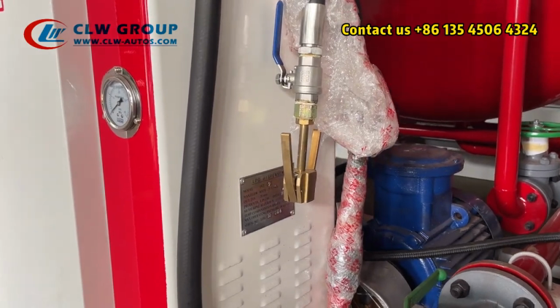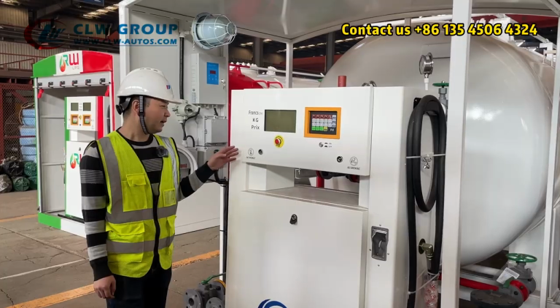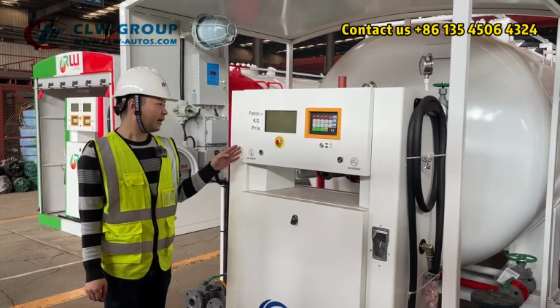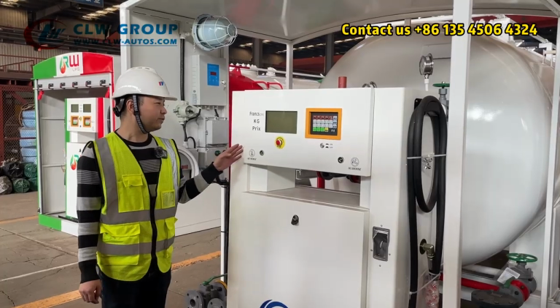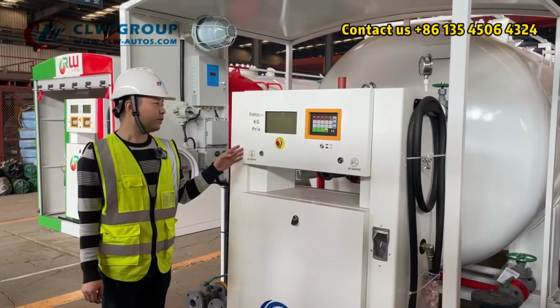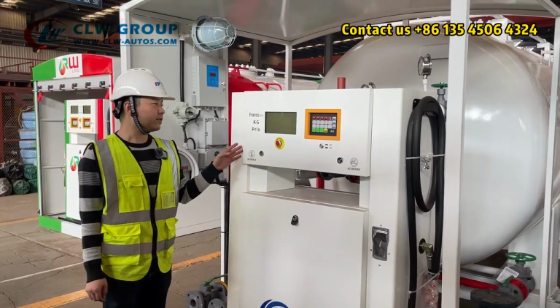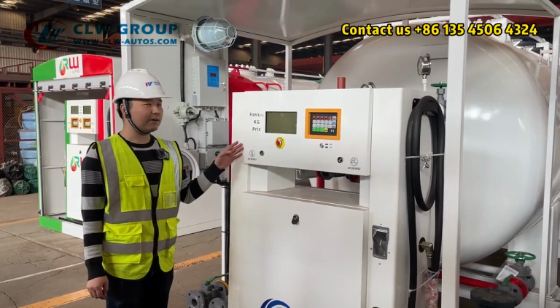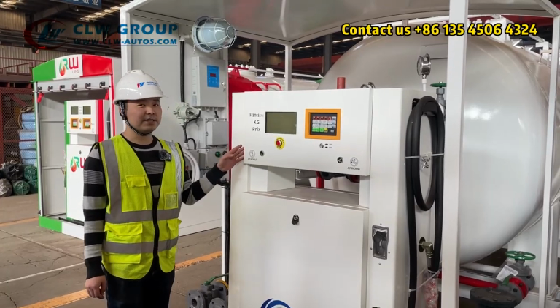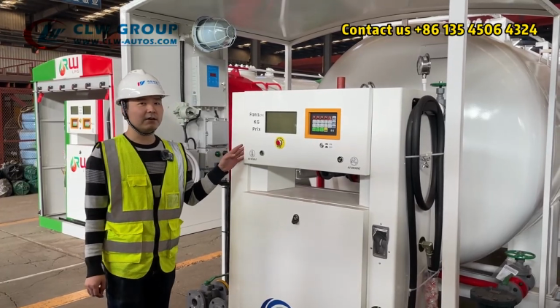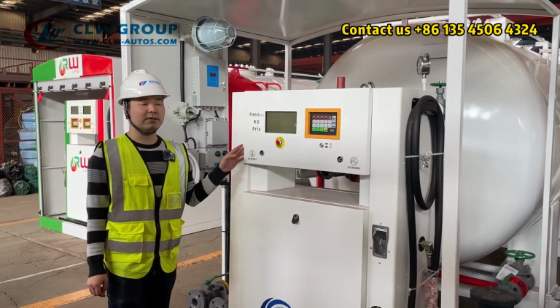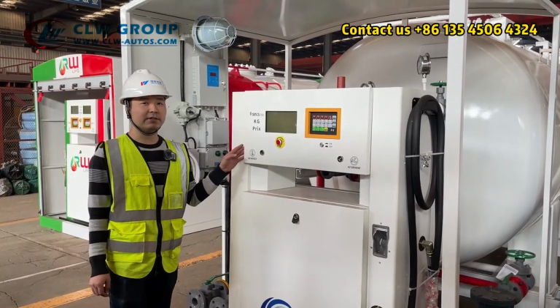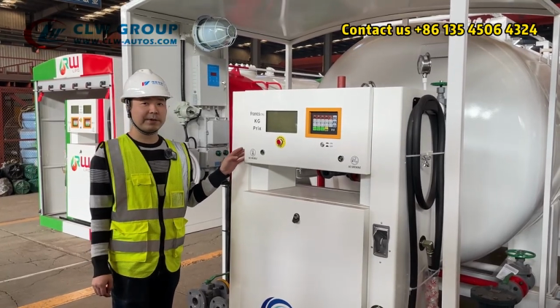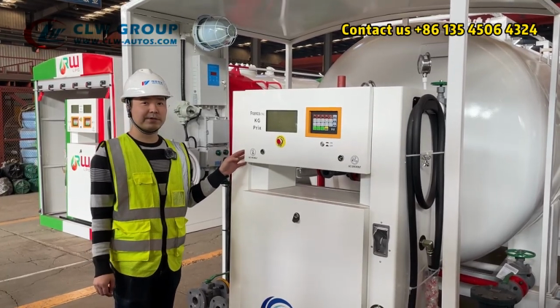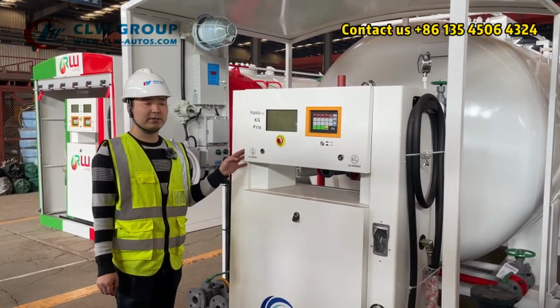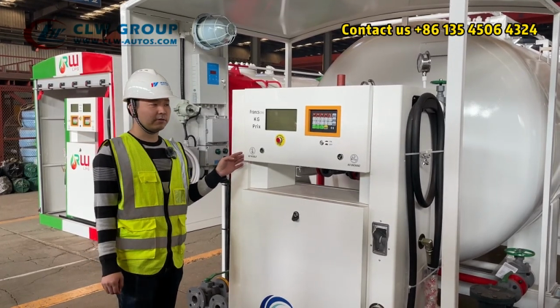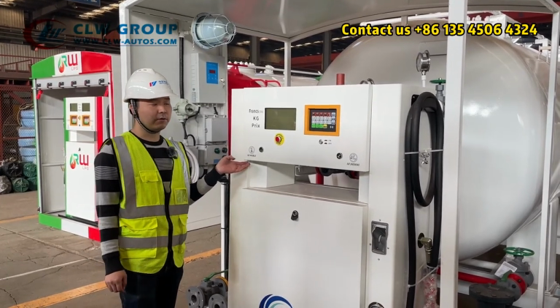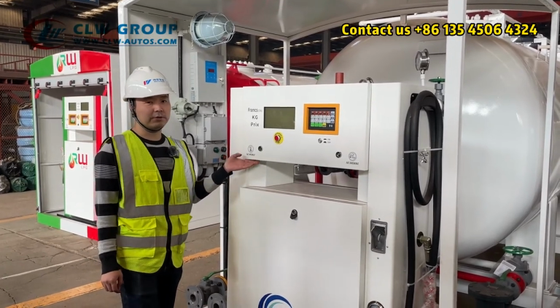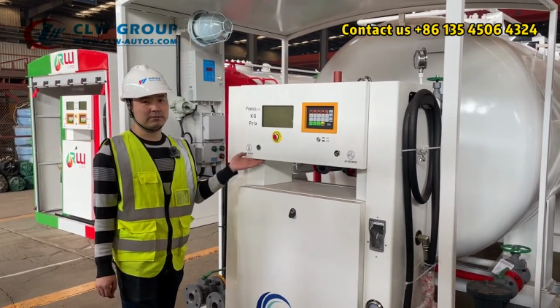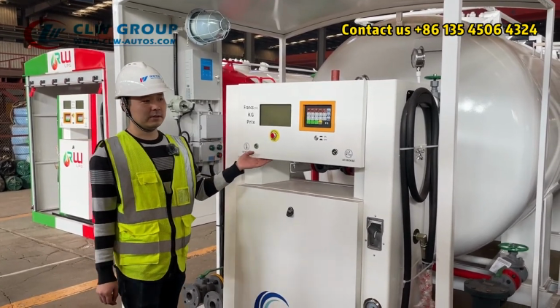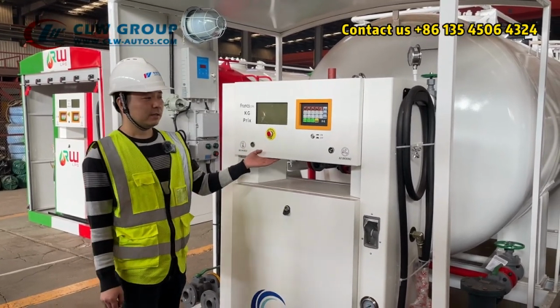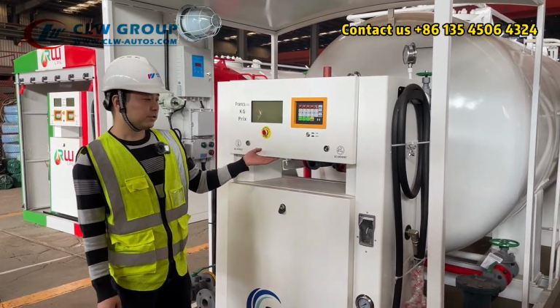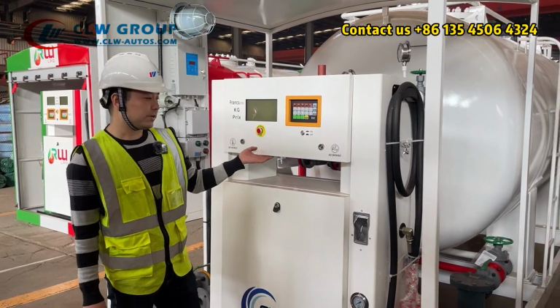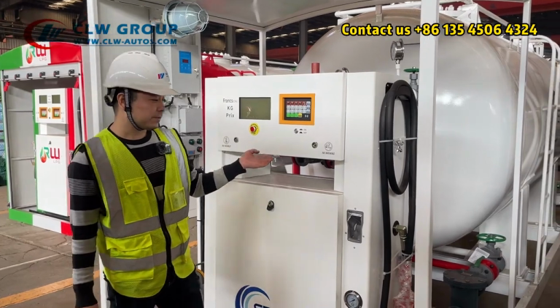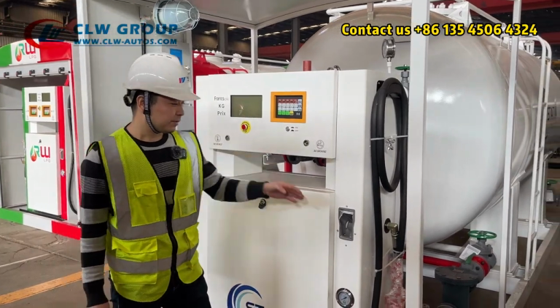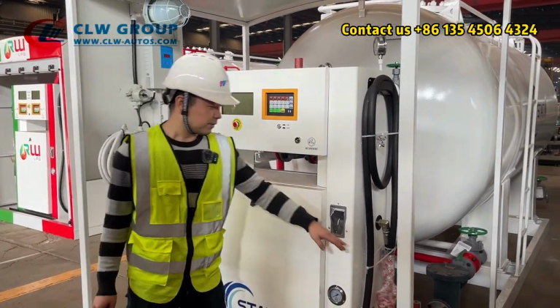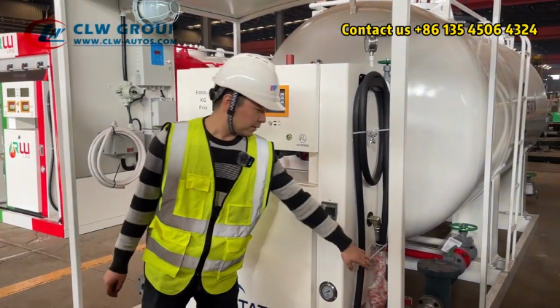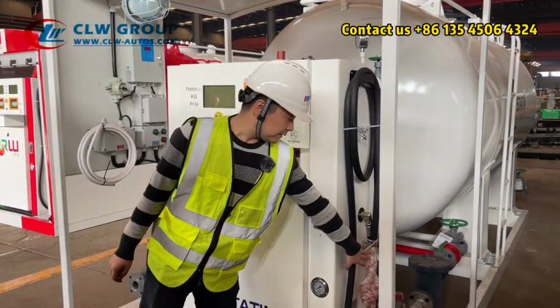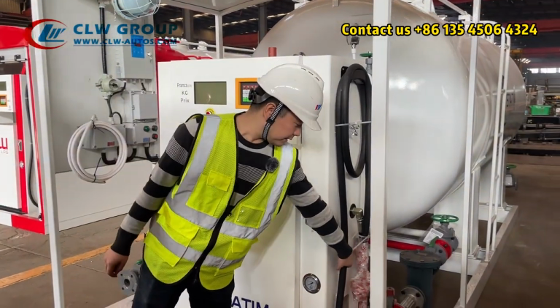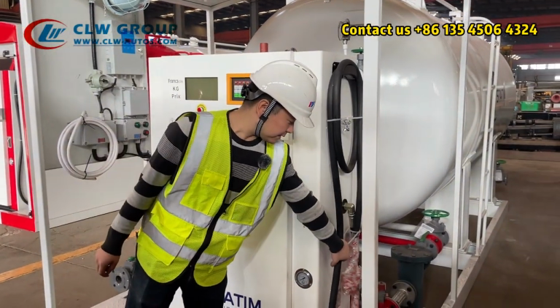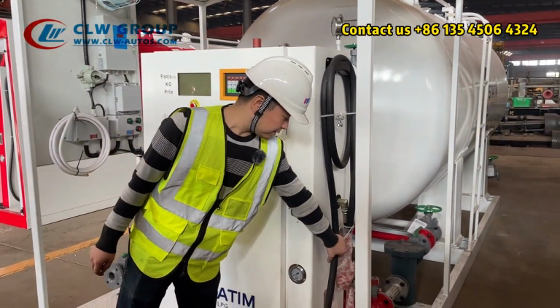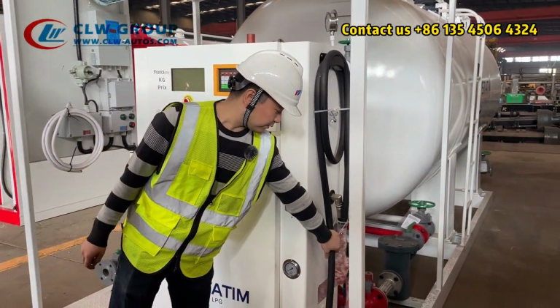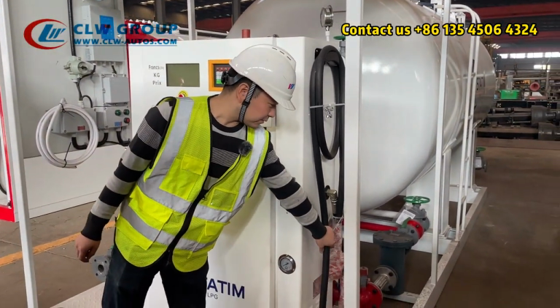We also have single nozzle dispensers available for your choice. Here is the nozzle.